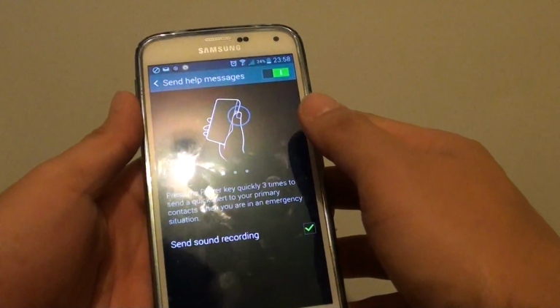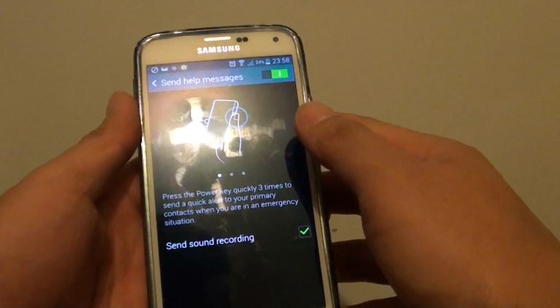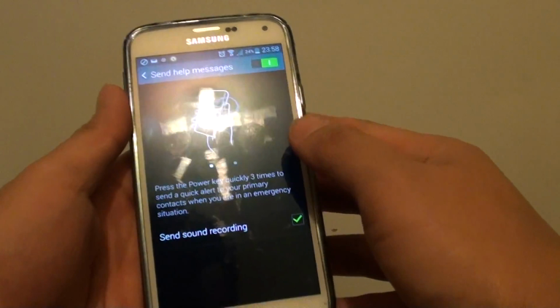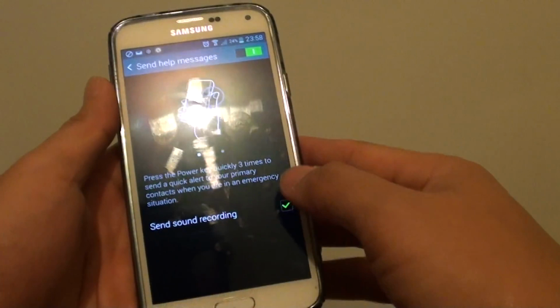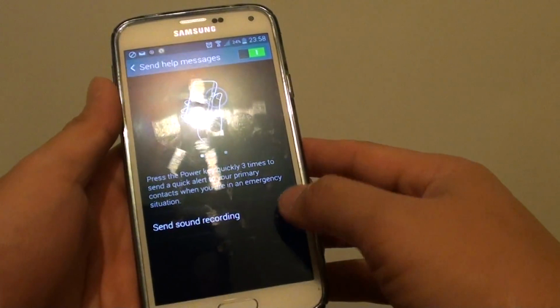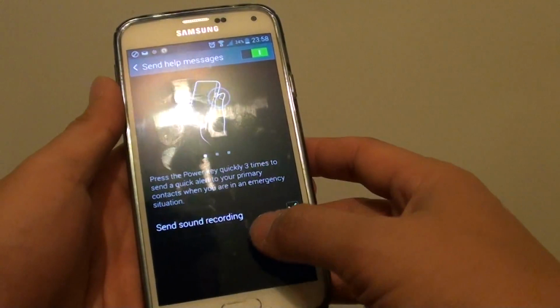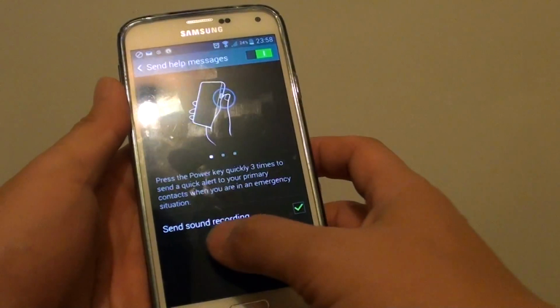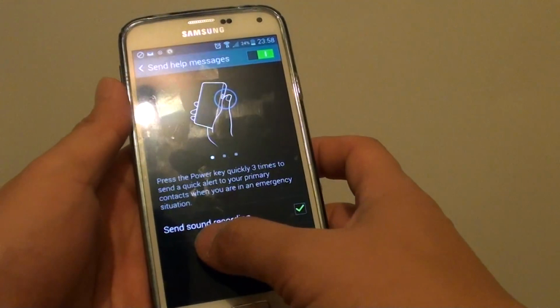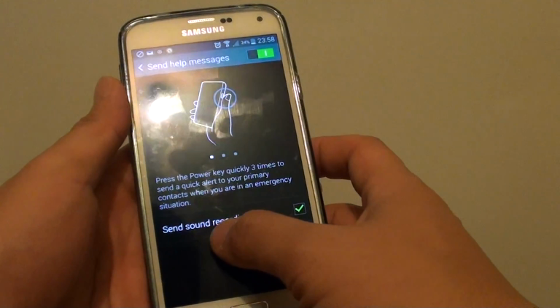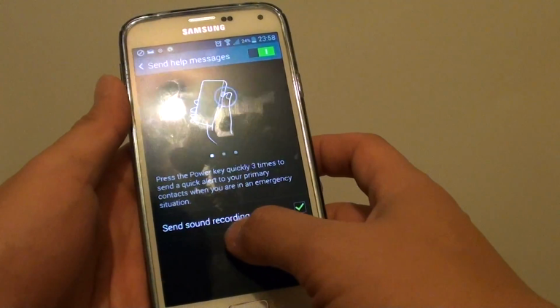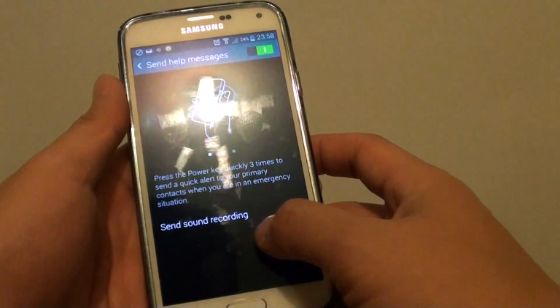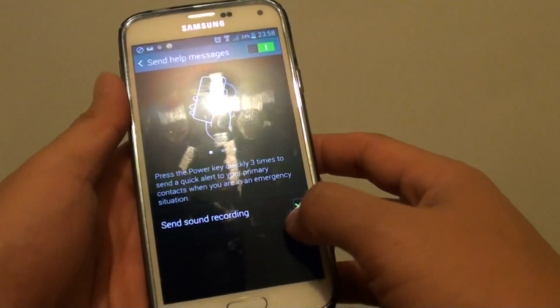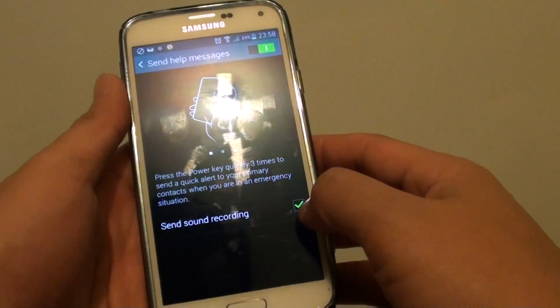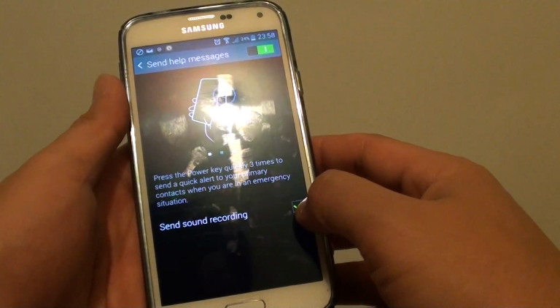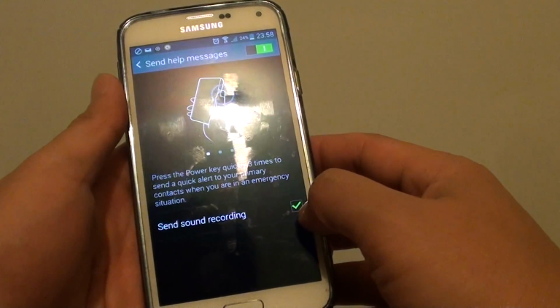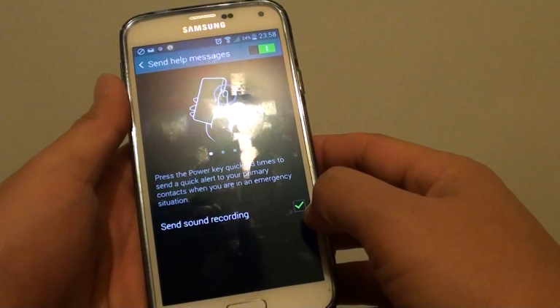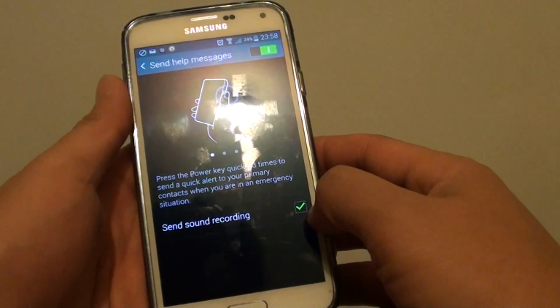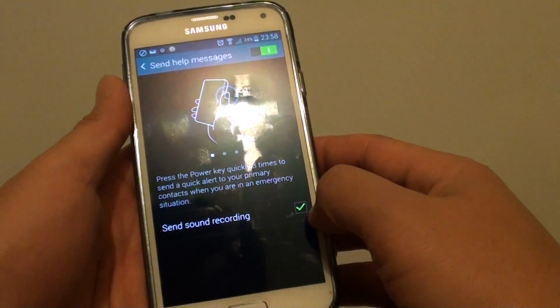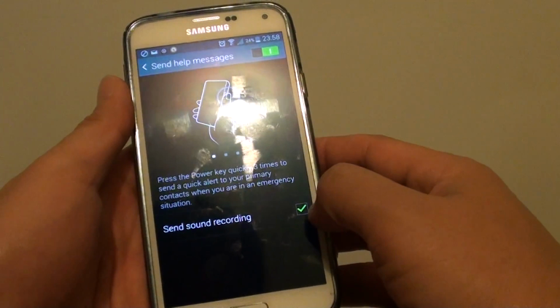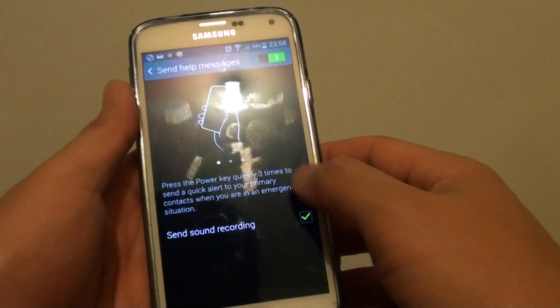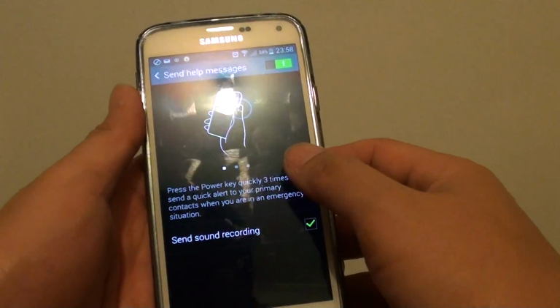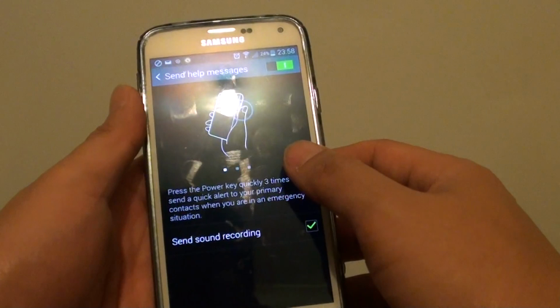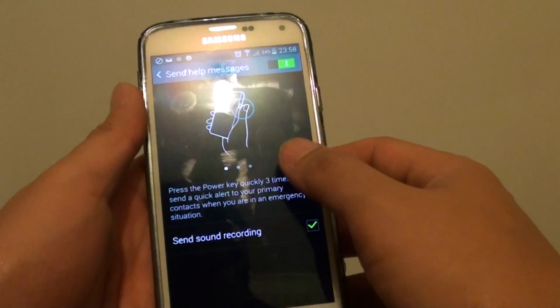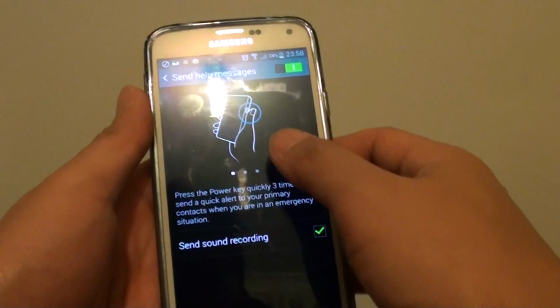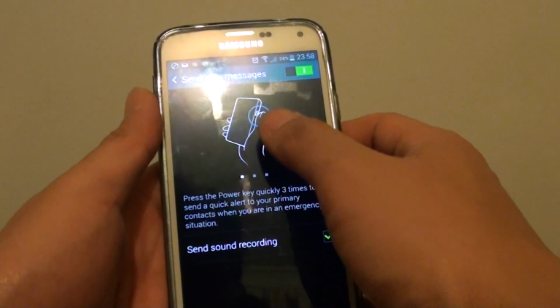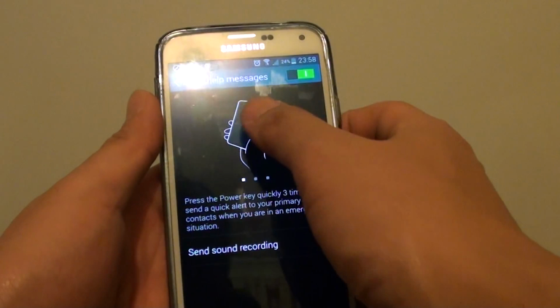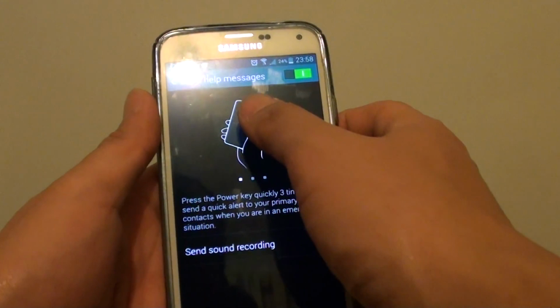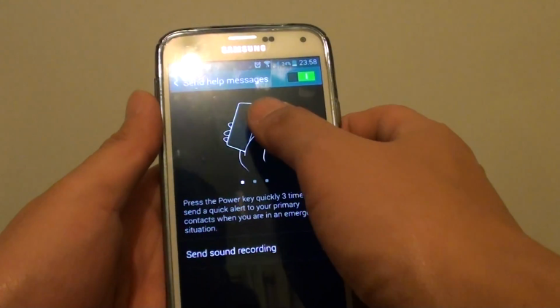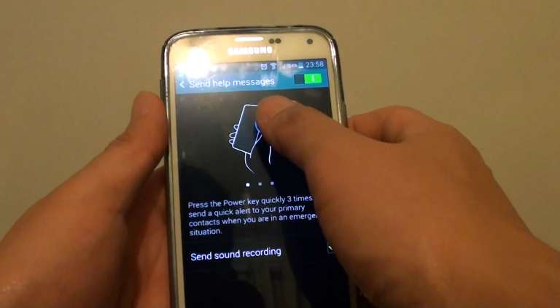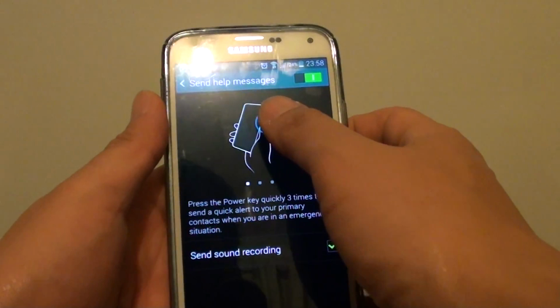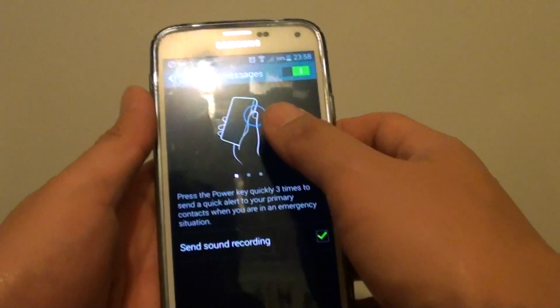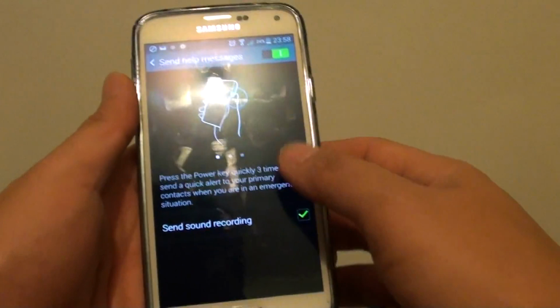You can also choose to send a sound recording while you are sending out the messages.